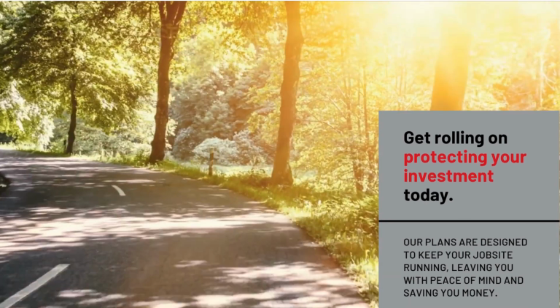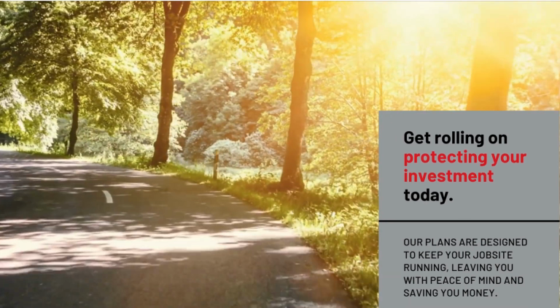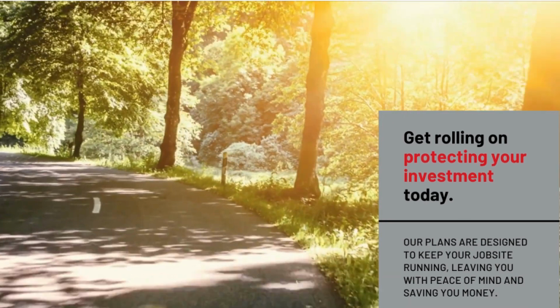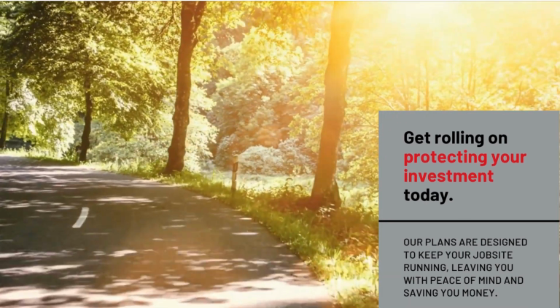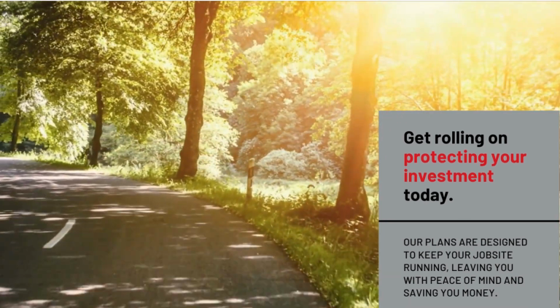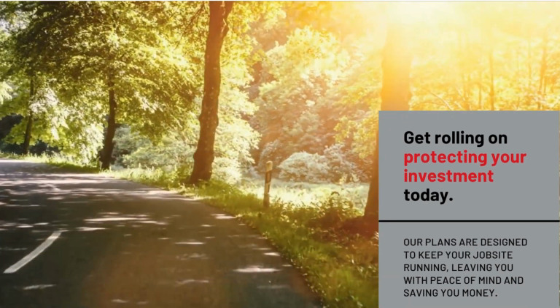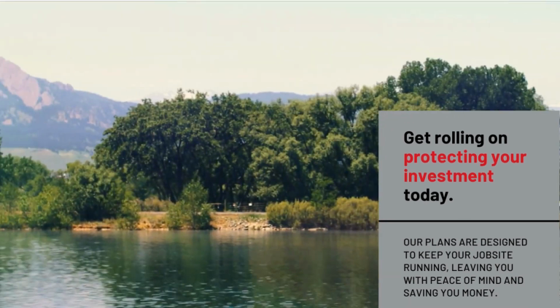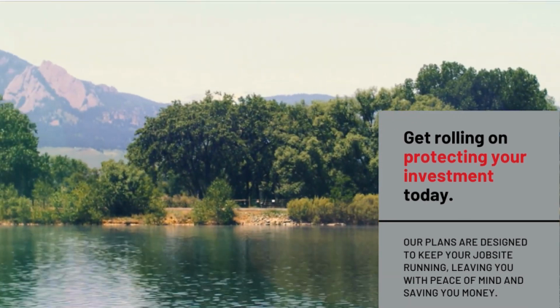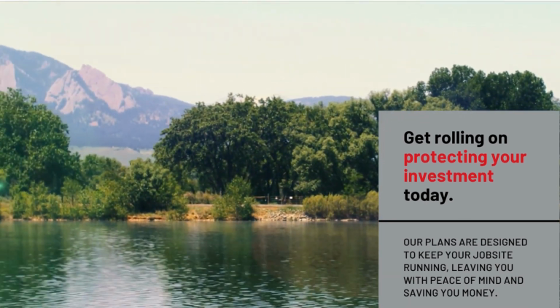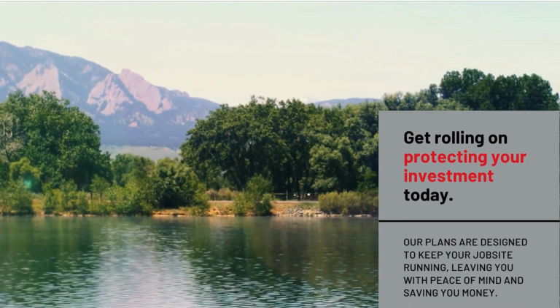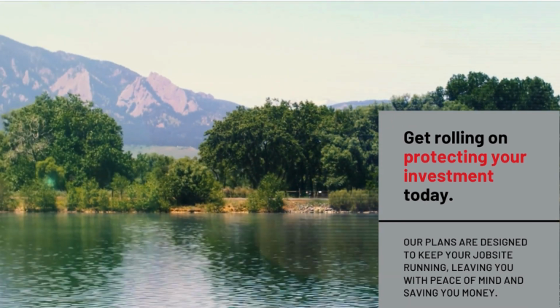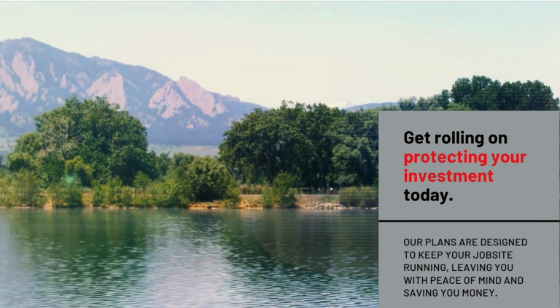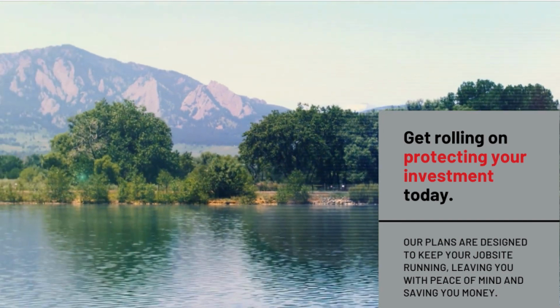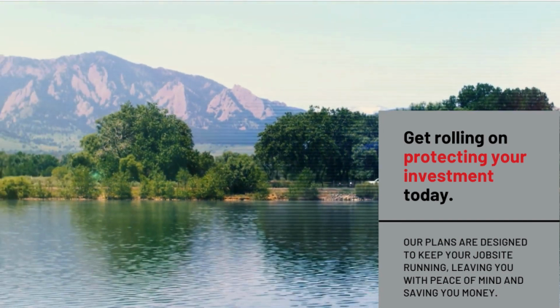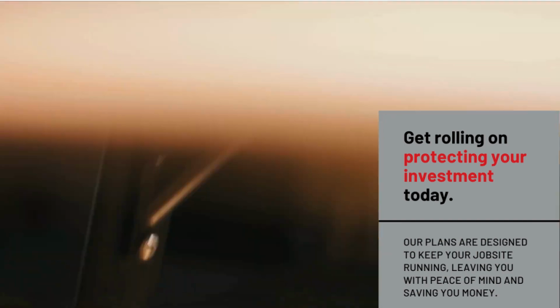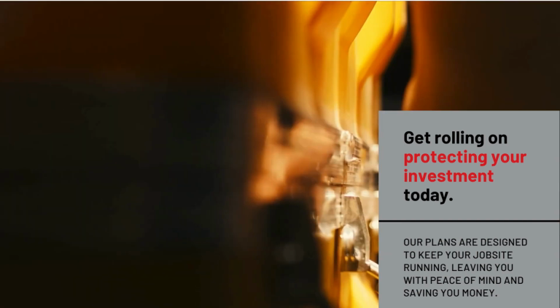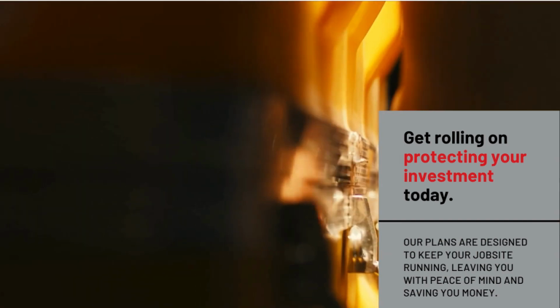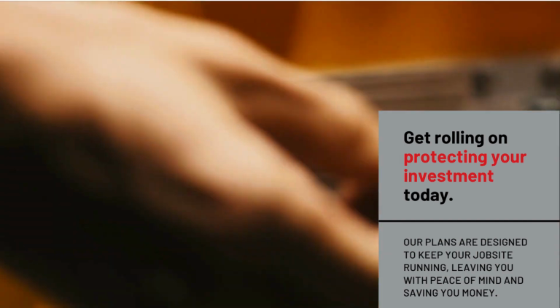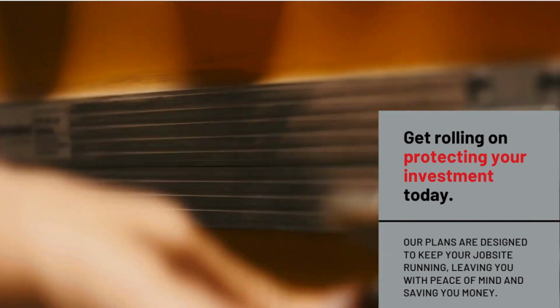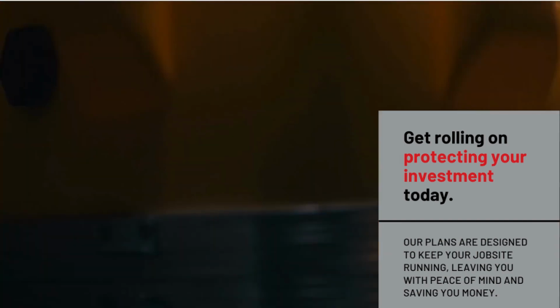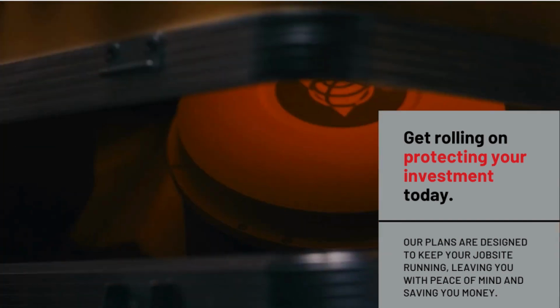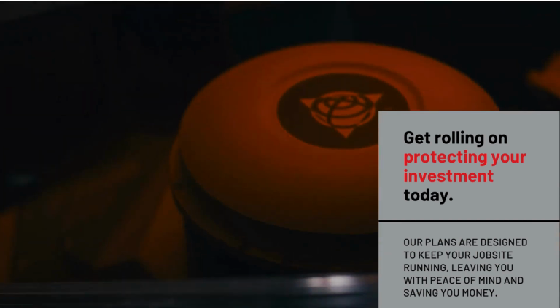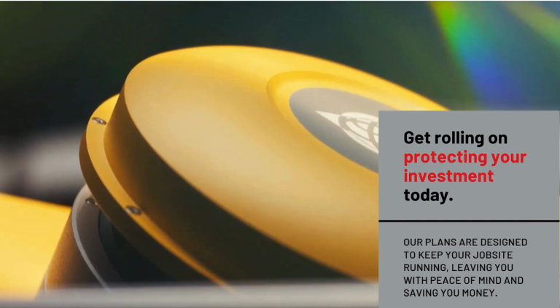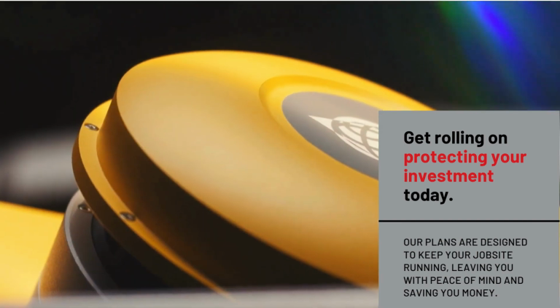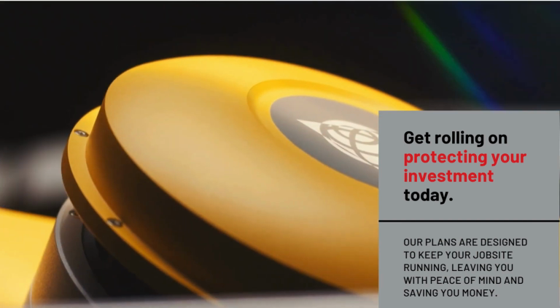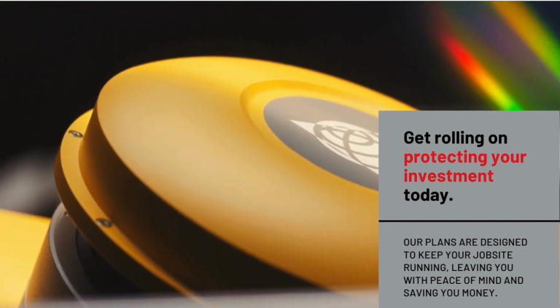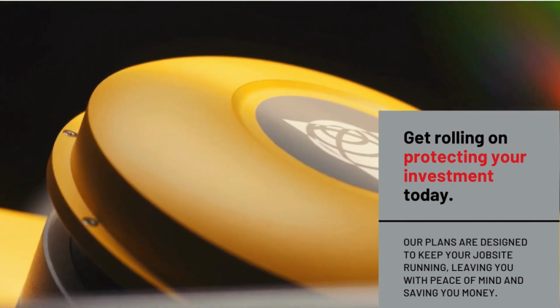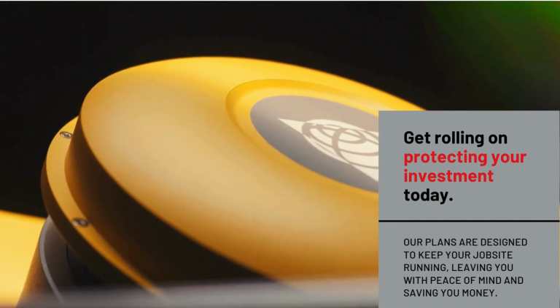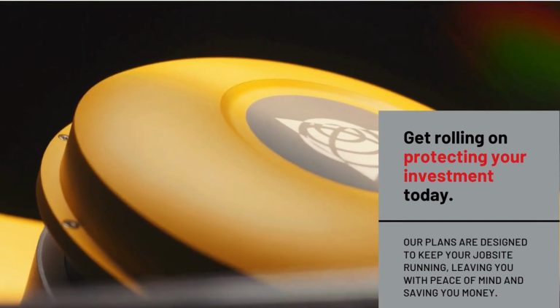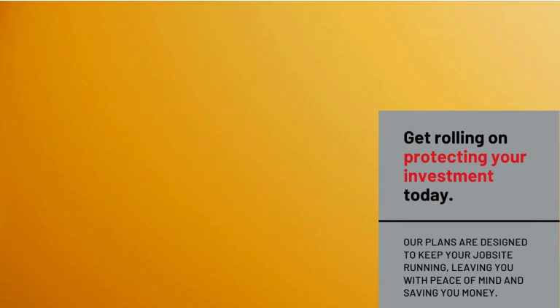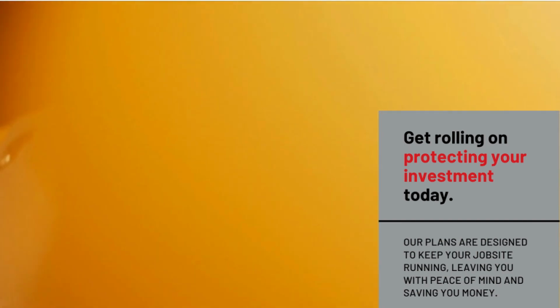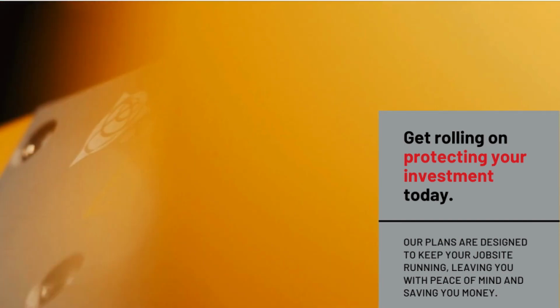All of our warranty plans are designed to keep your job site running. Get rolling on protecting your investment today.